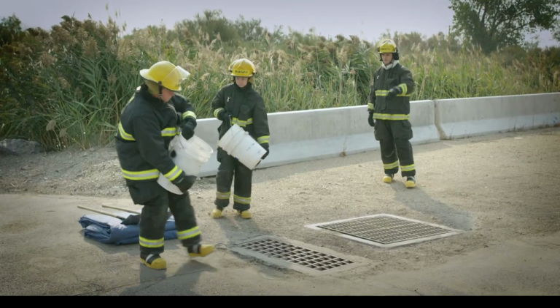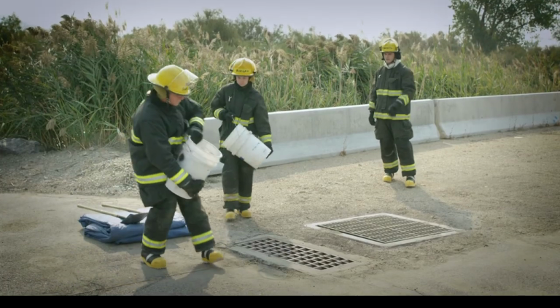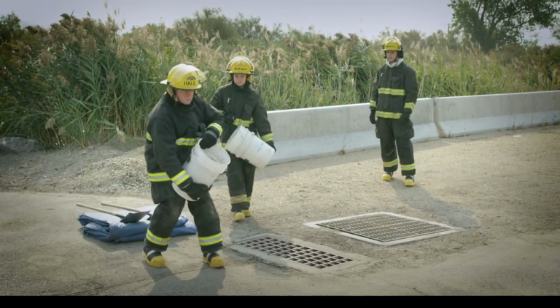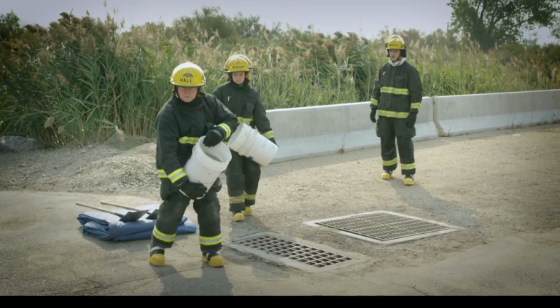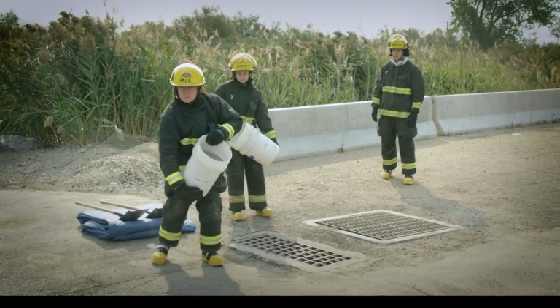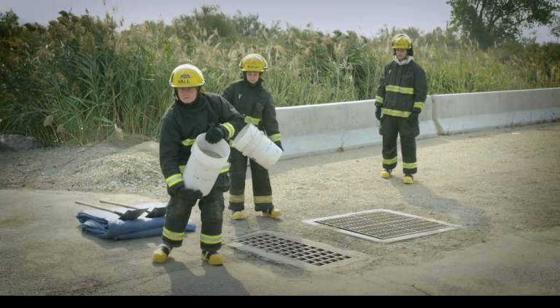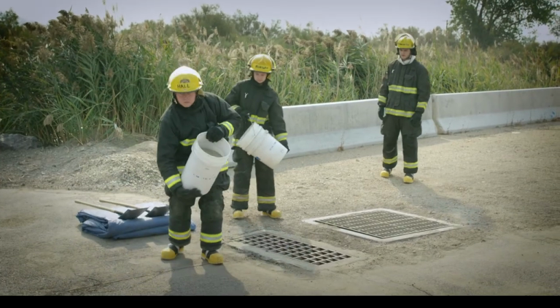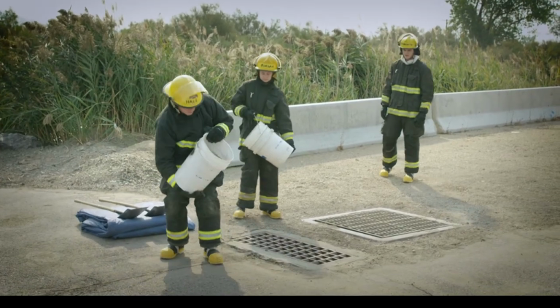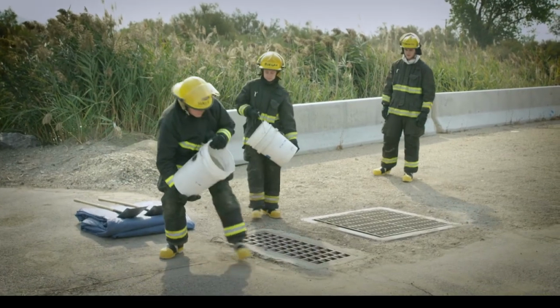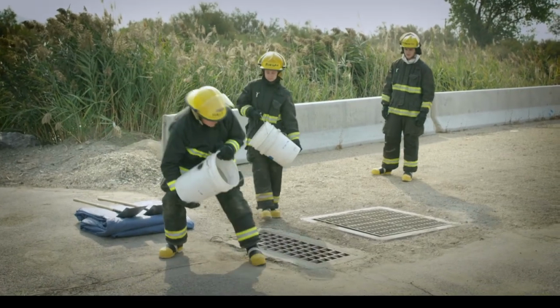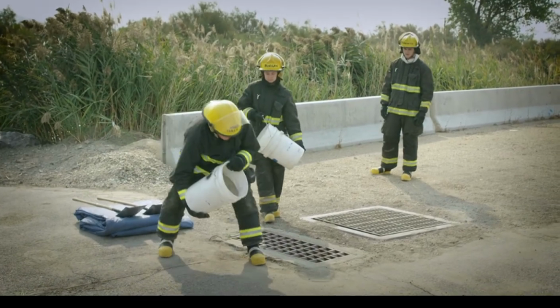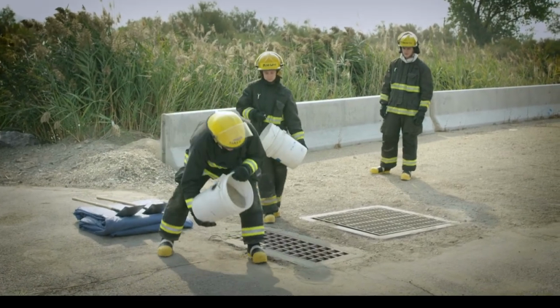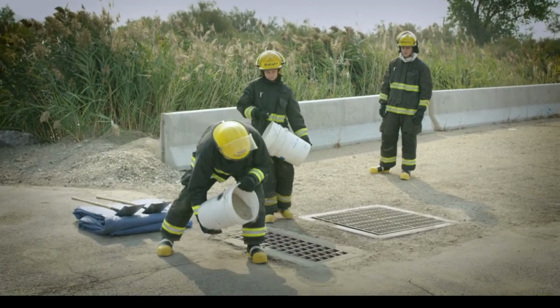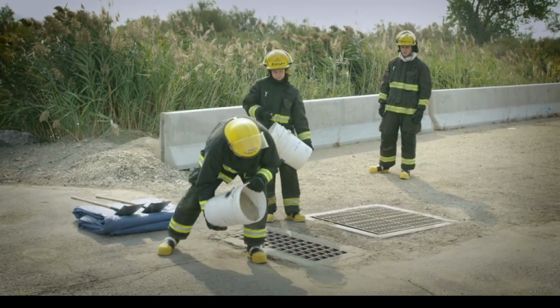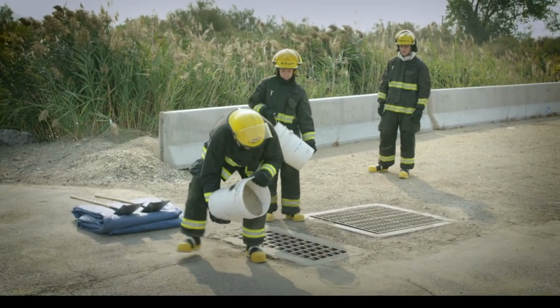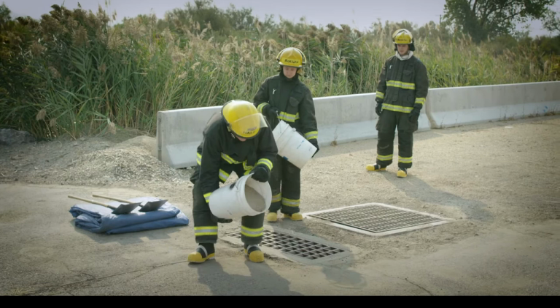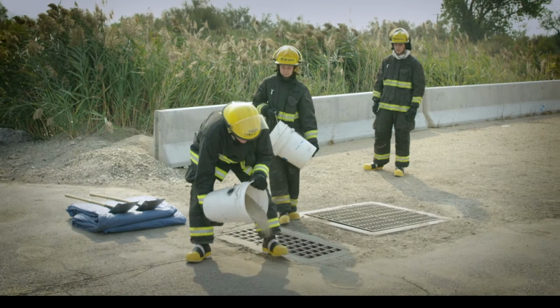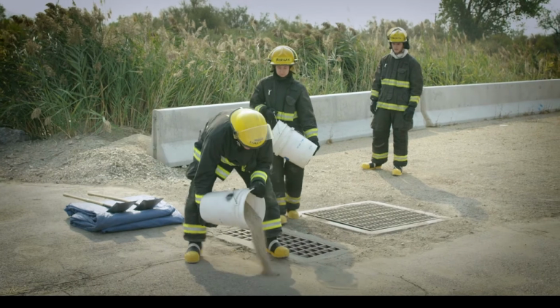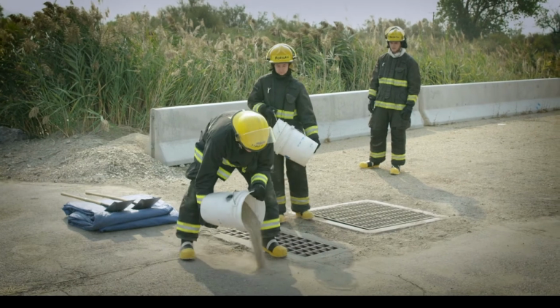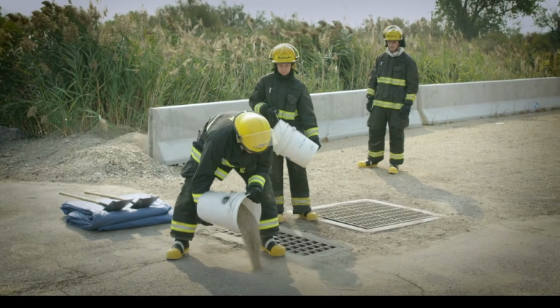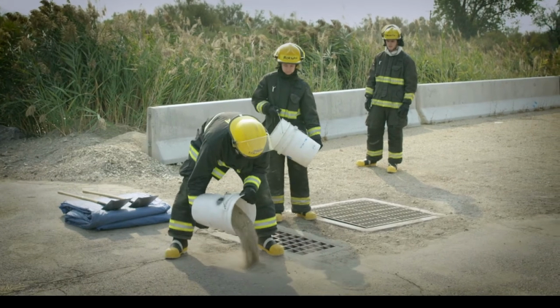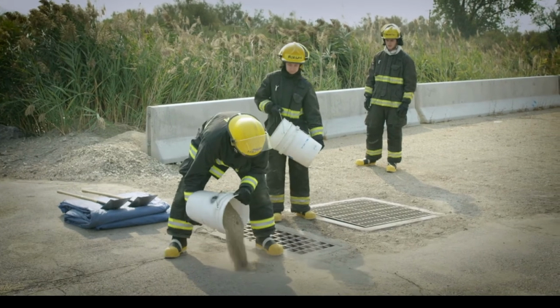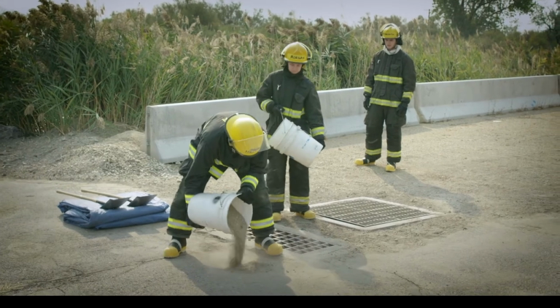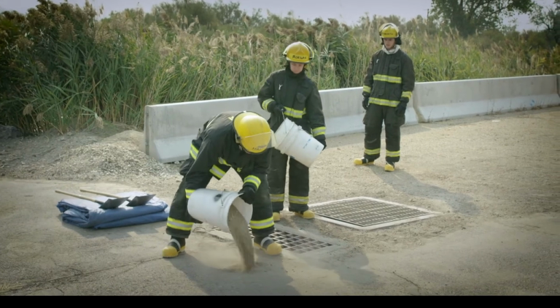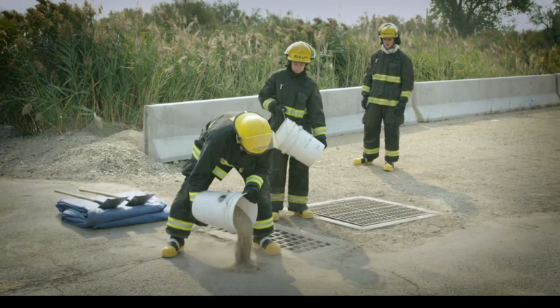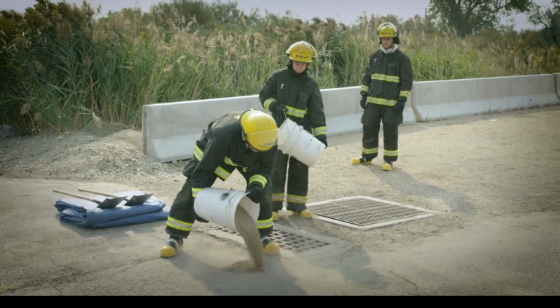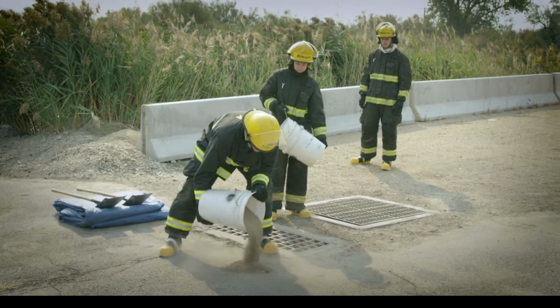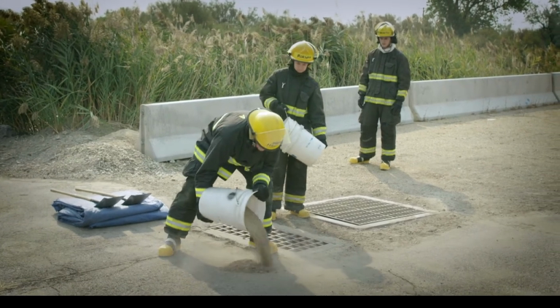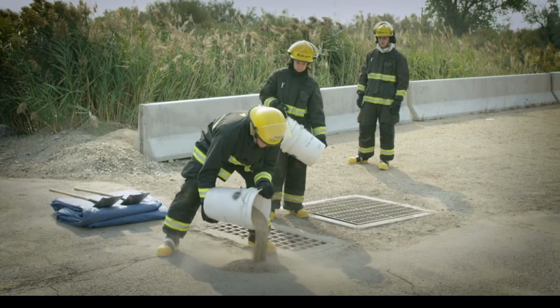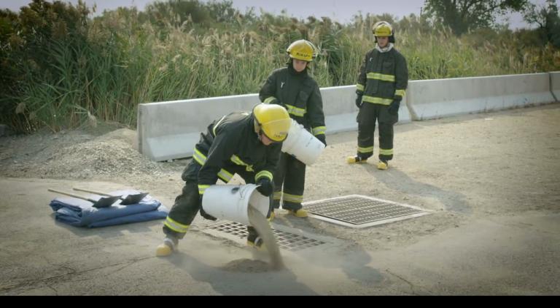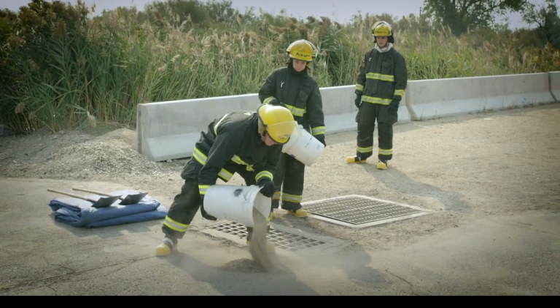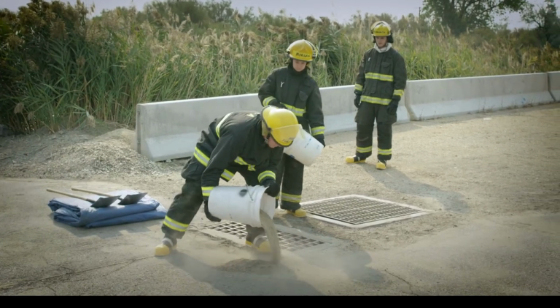To stay ahead of the spill, work together to anticipate where it will go and to shape the dyke accordingly.